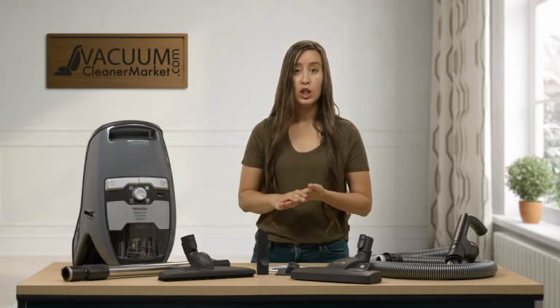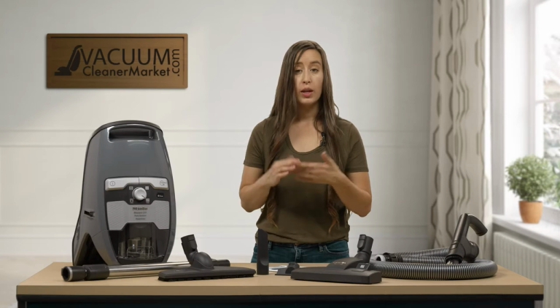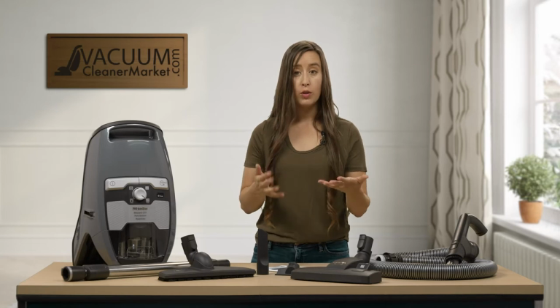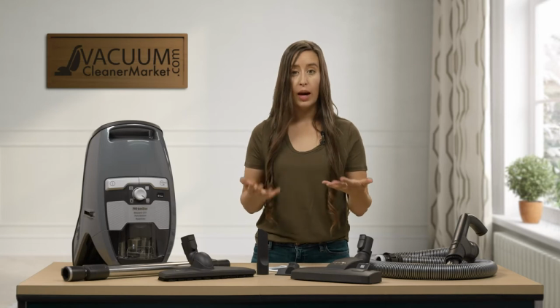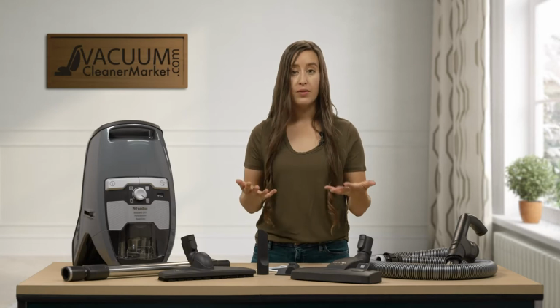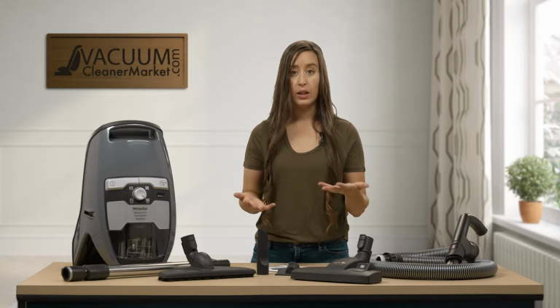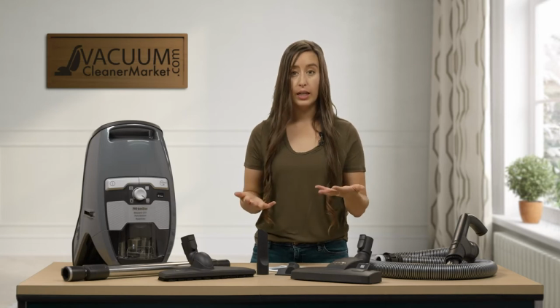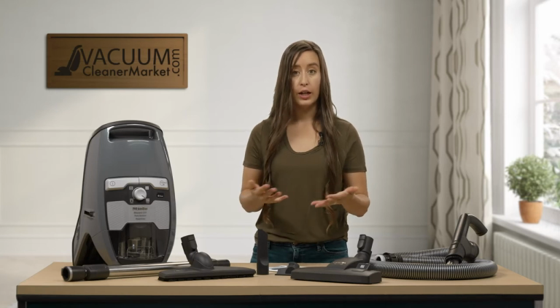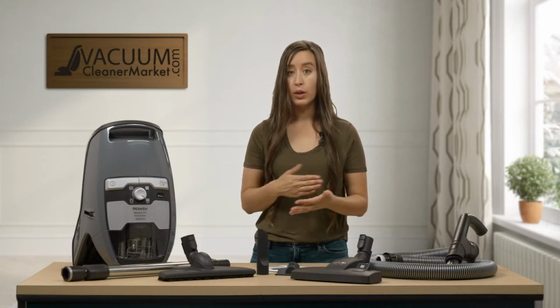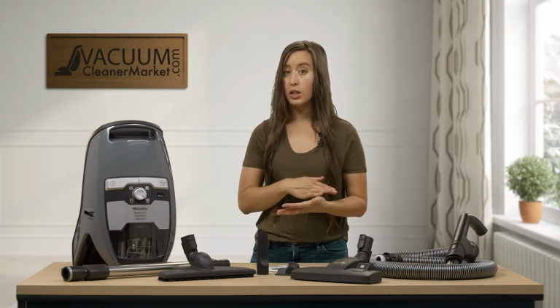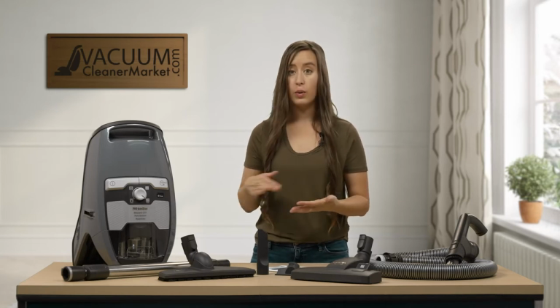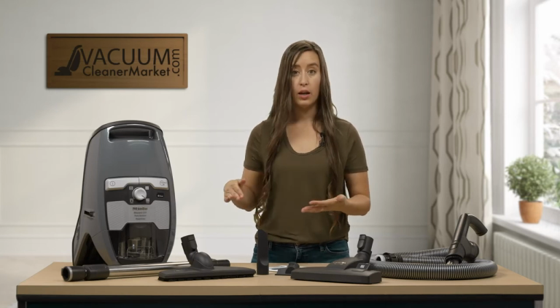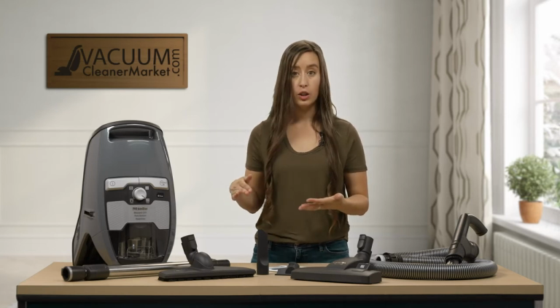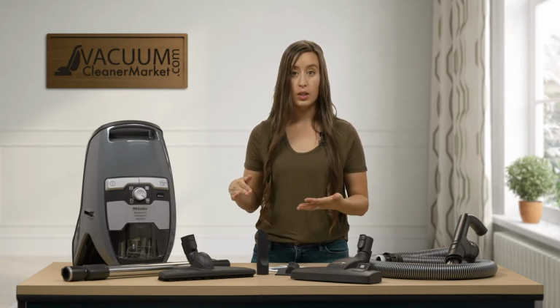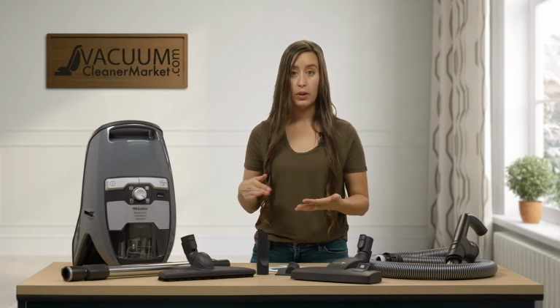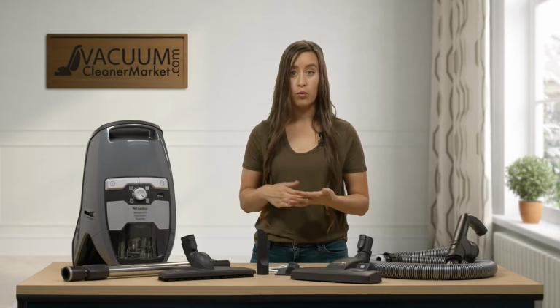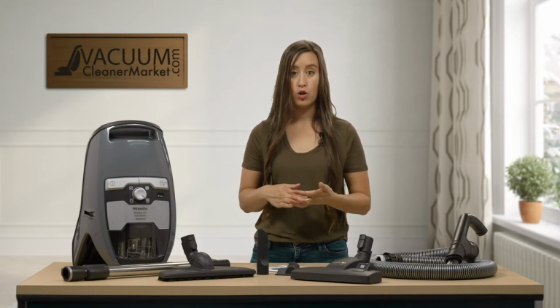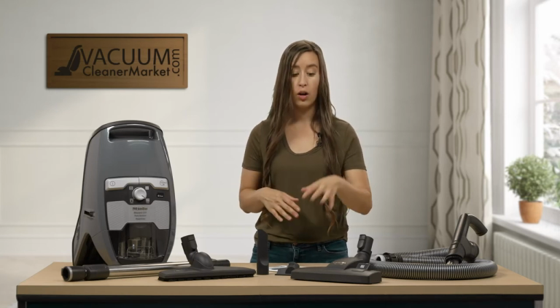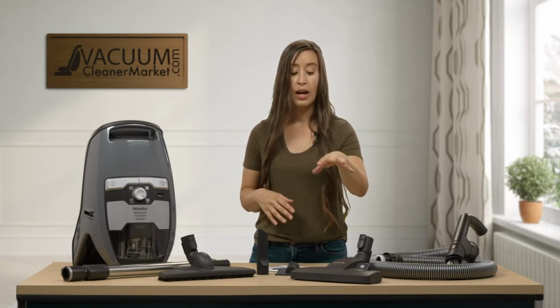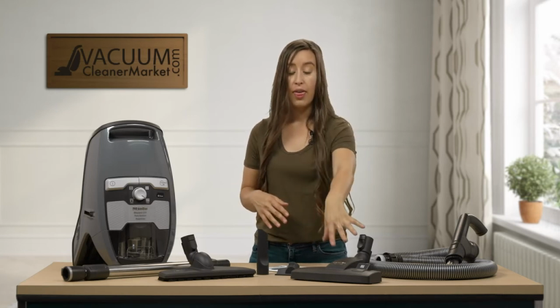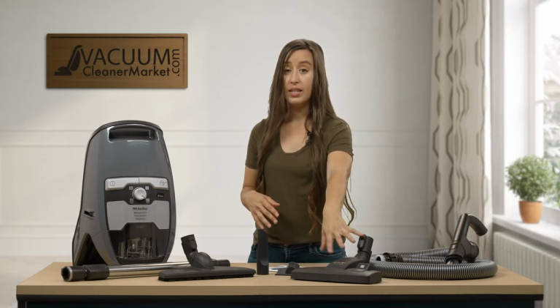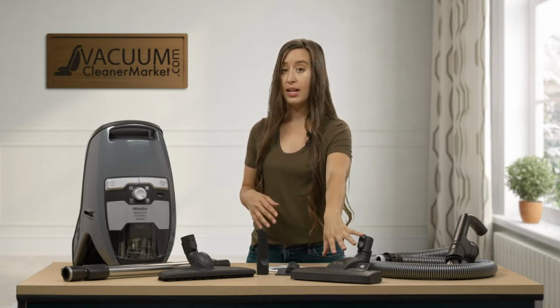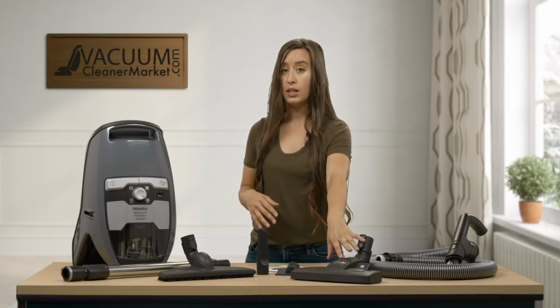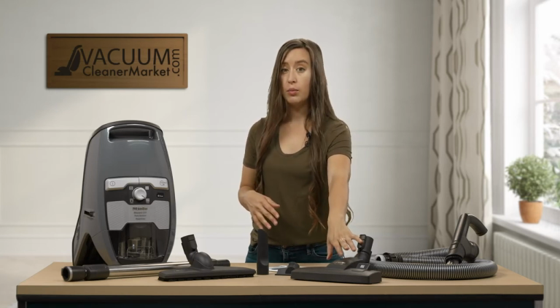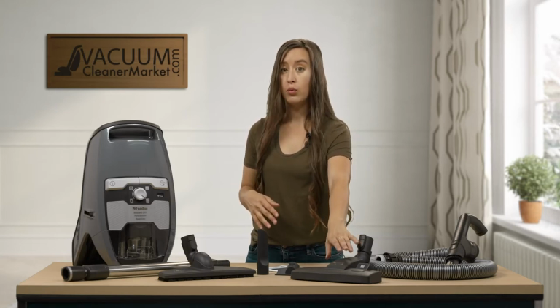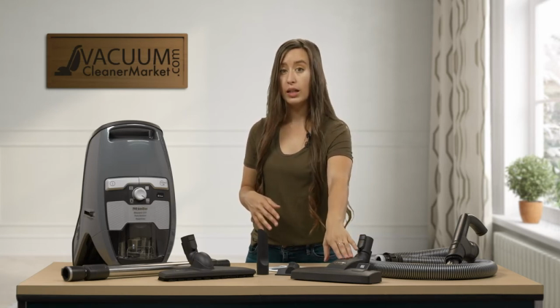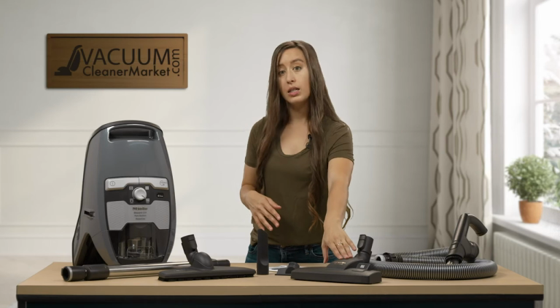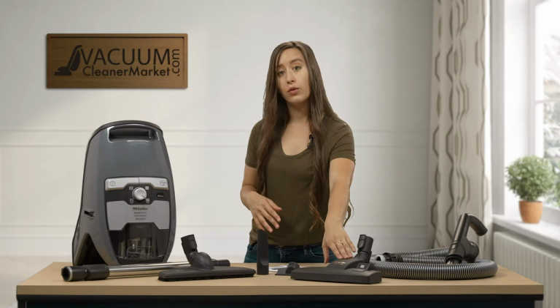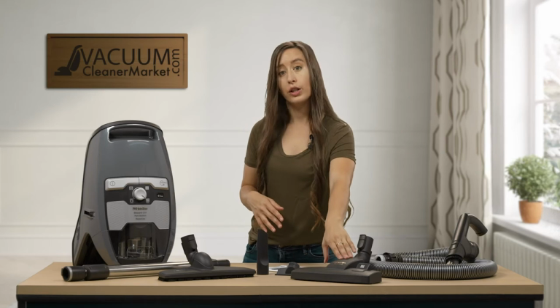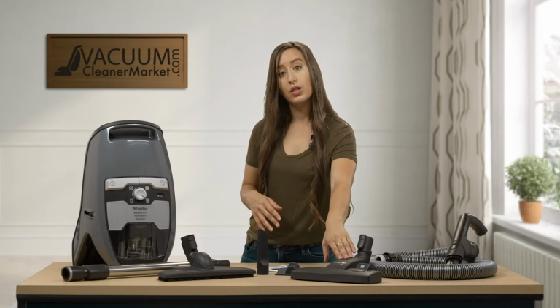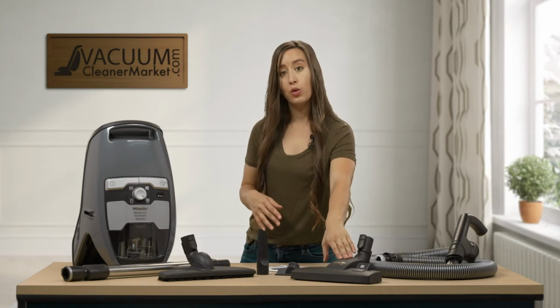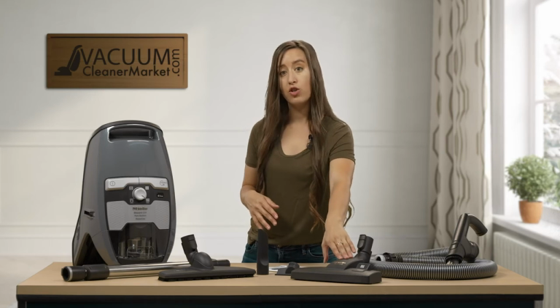So if you have delicate area rugs that you cannot use a spinning brush roll on, this head is going to be really ideal for your situation.